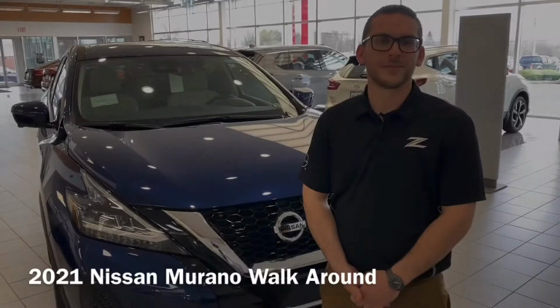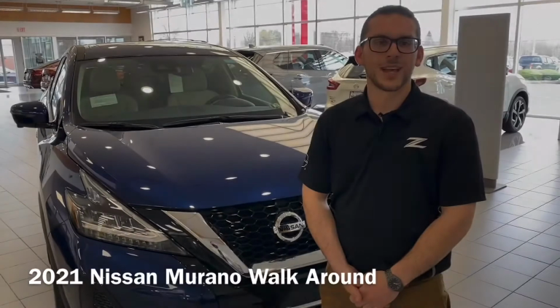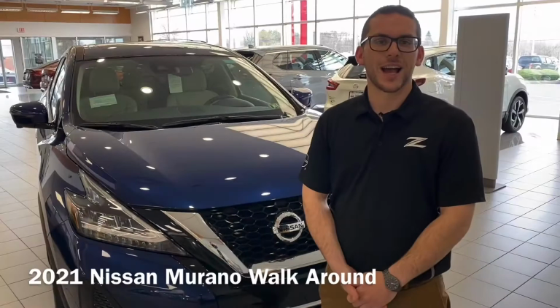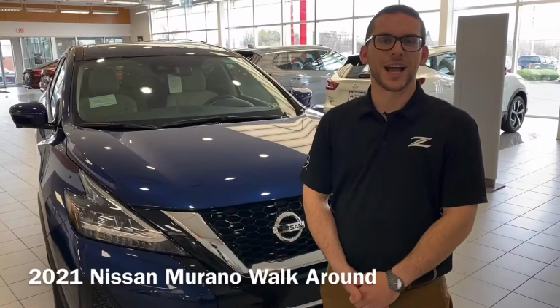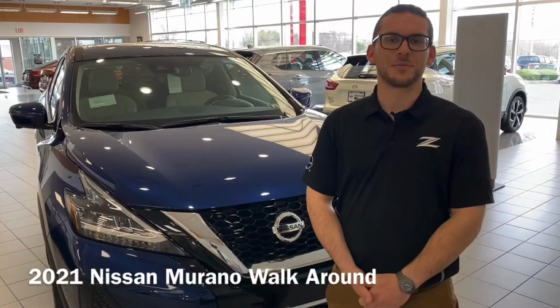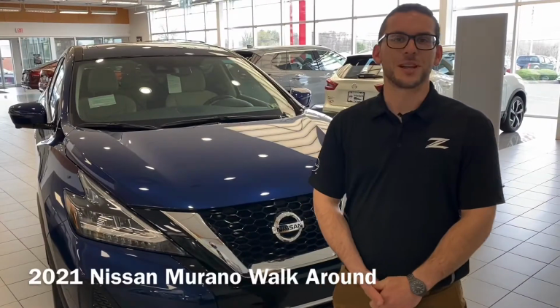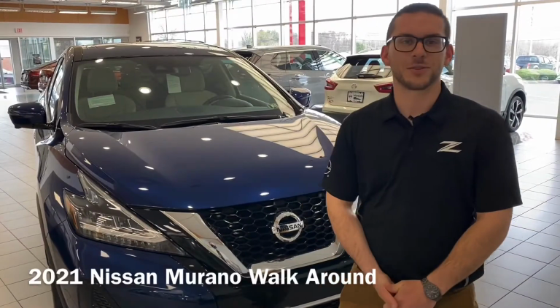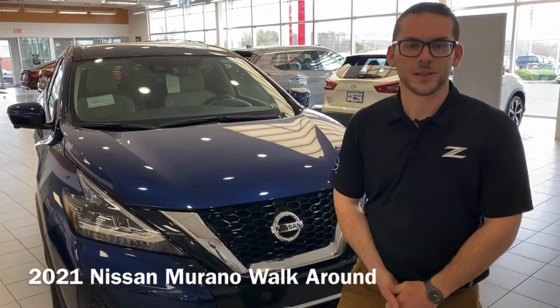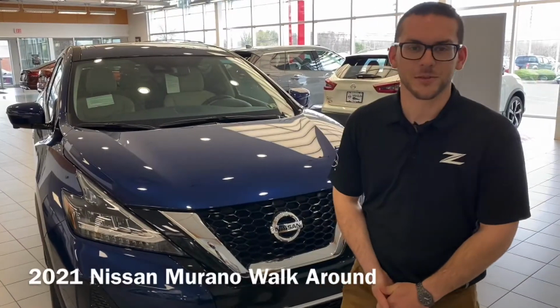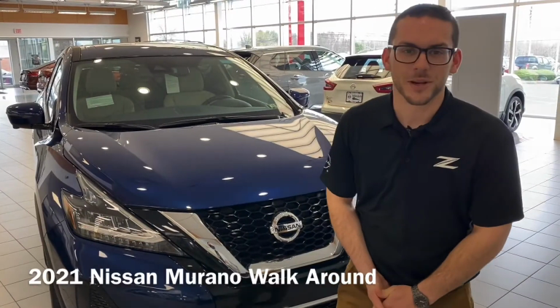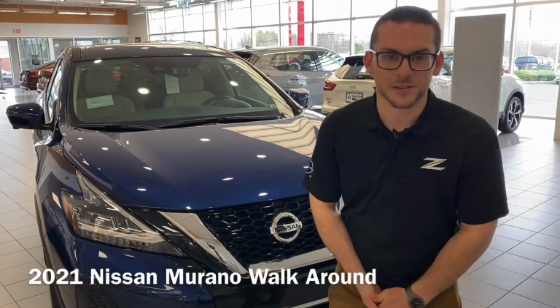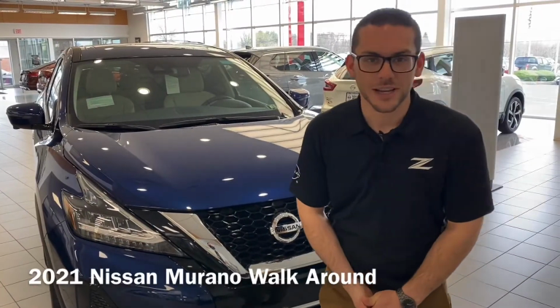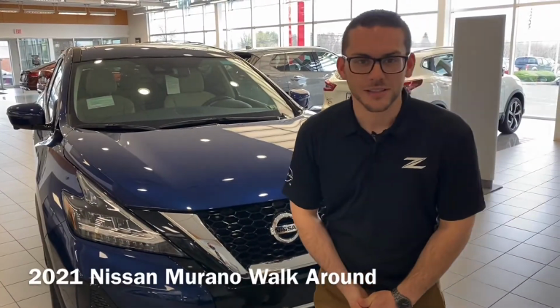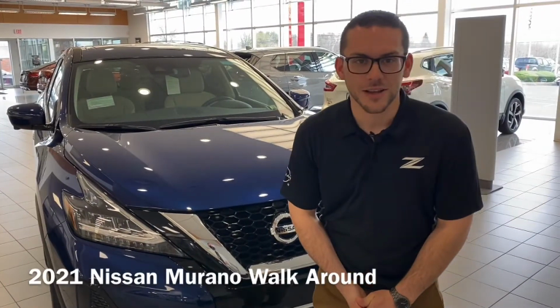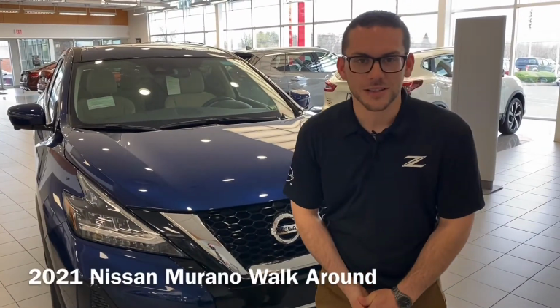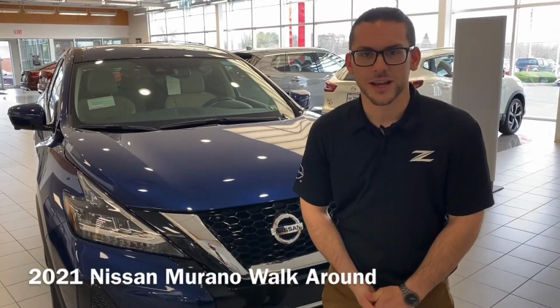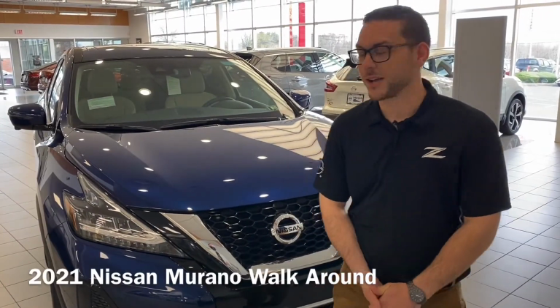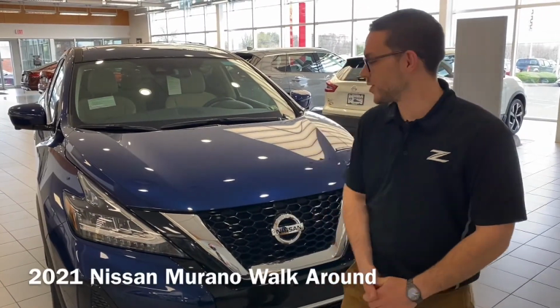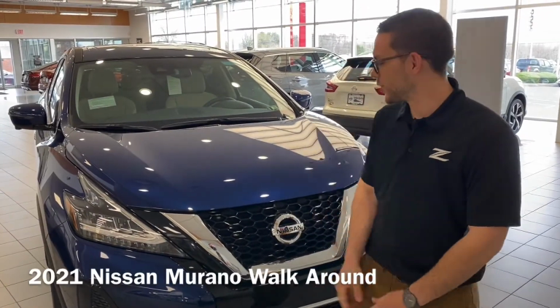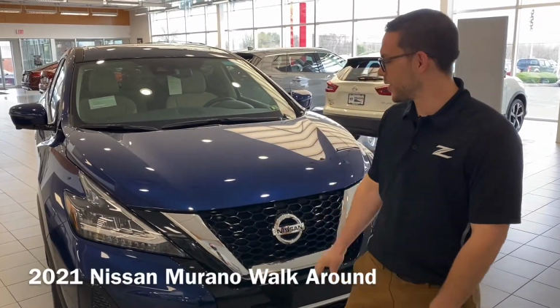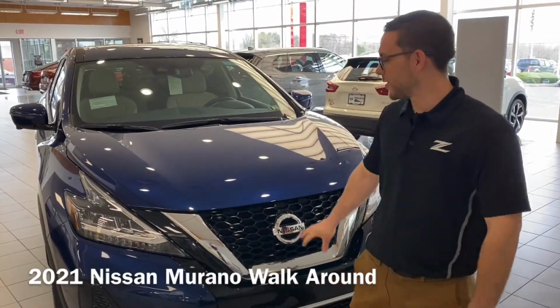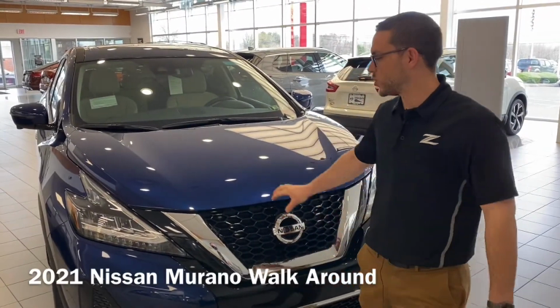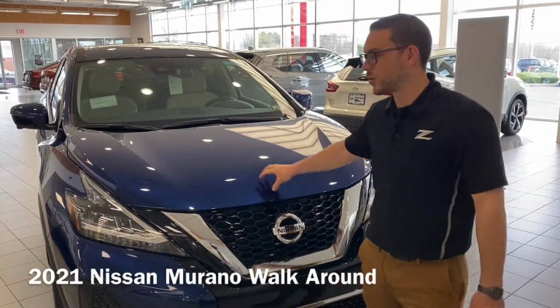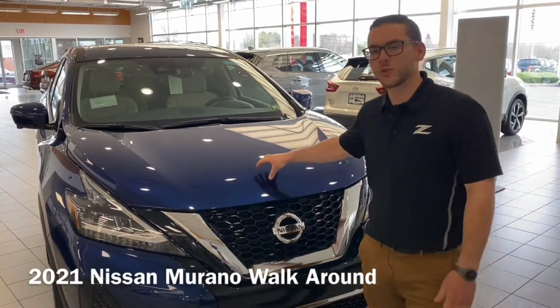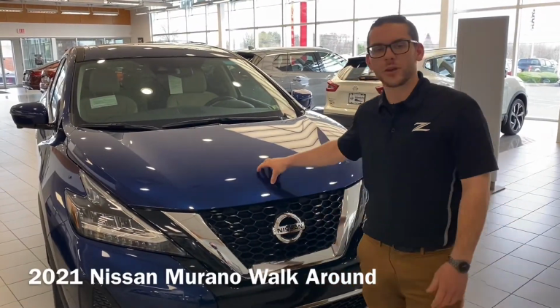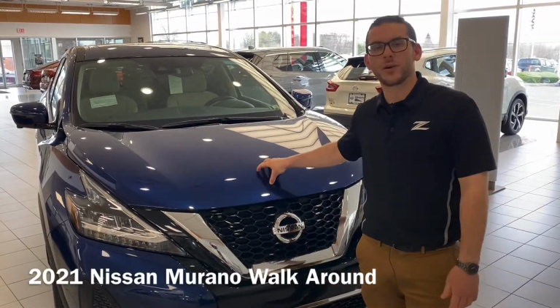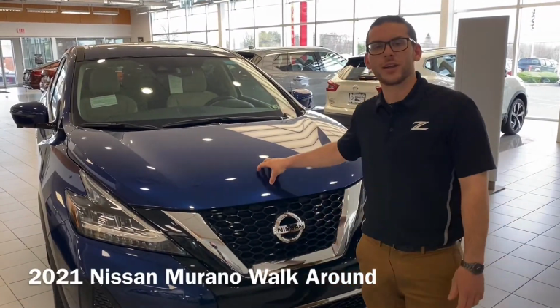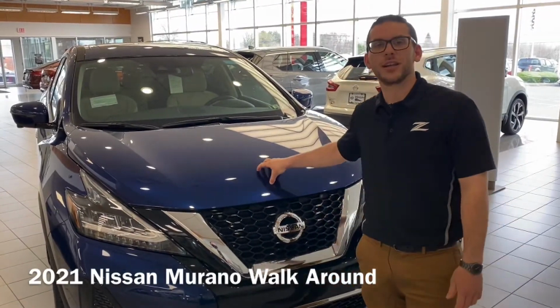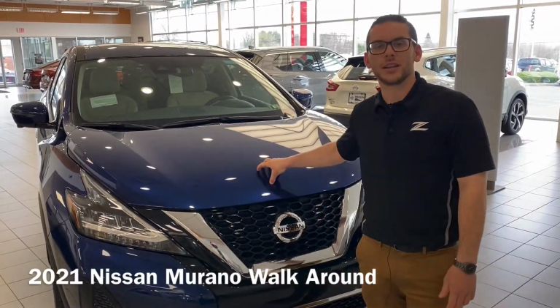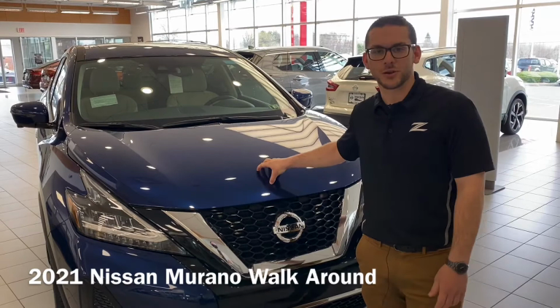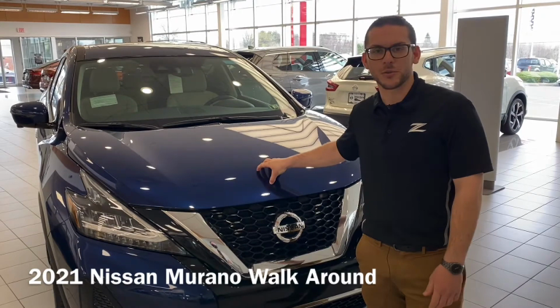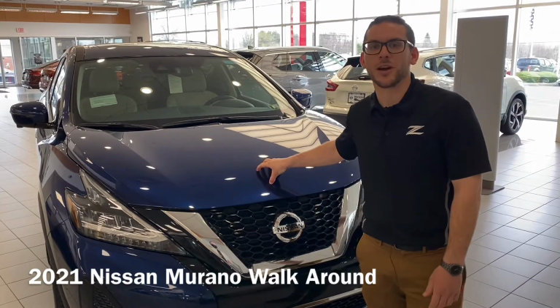Hi guys, my name is Chris from Interstate Nissan. Today I'm going to show you around the 2021 Nissan Murano.